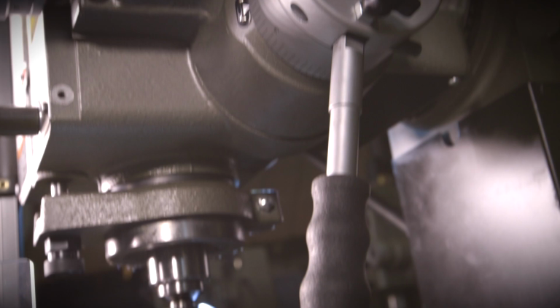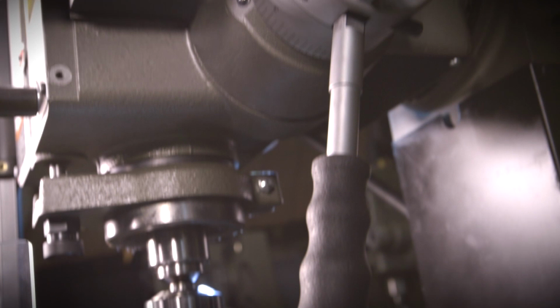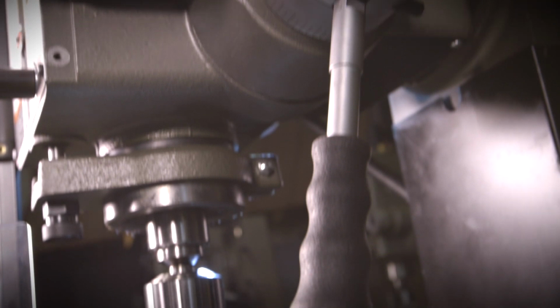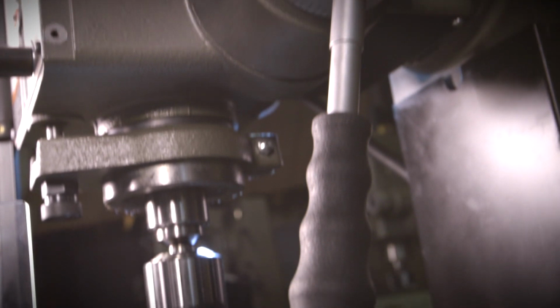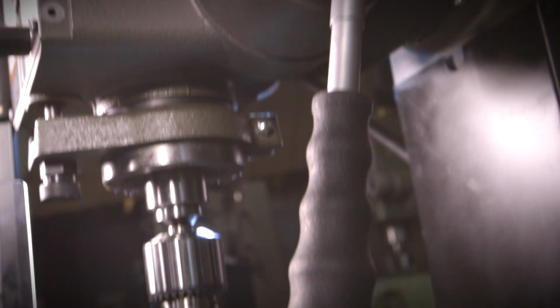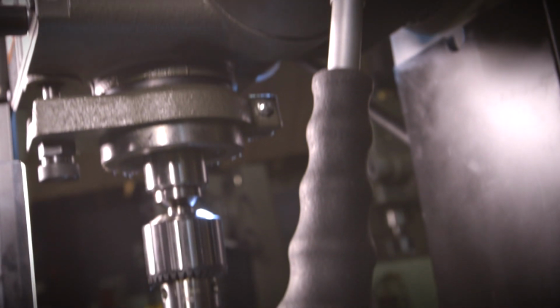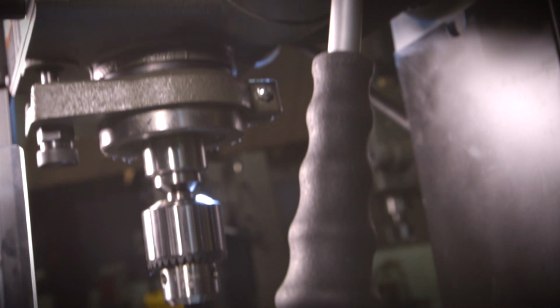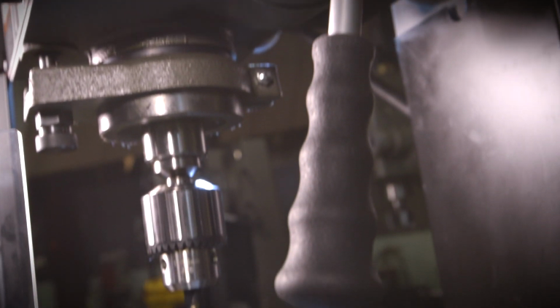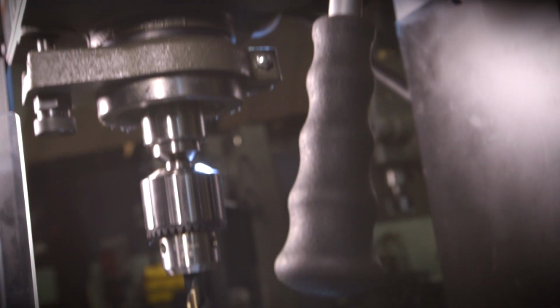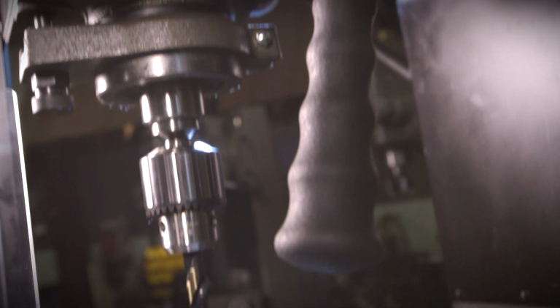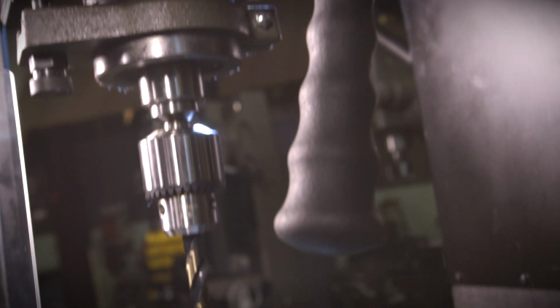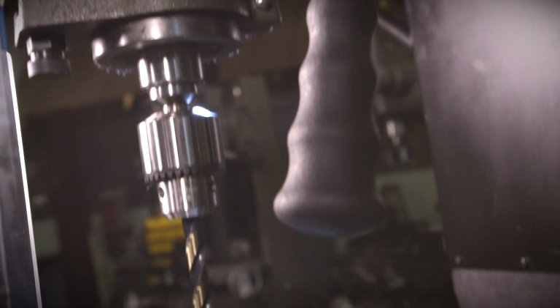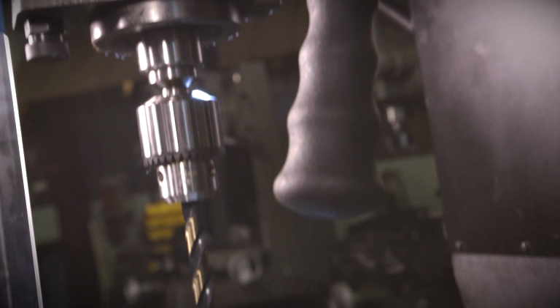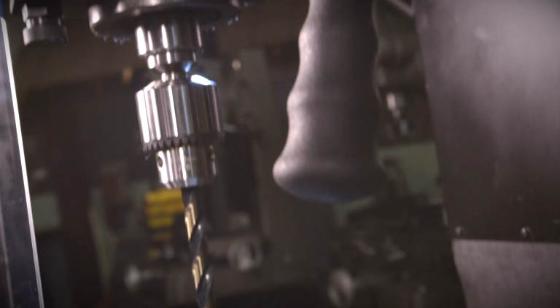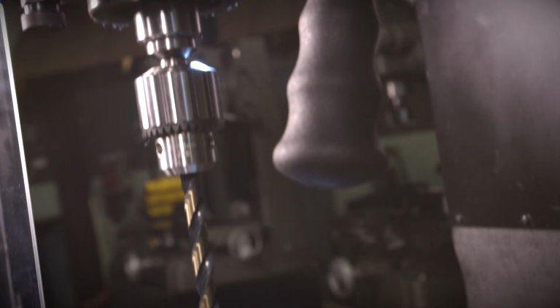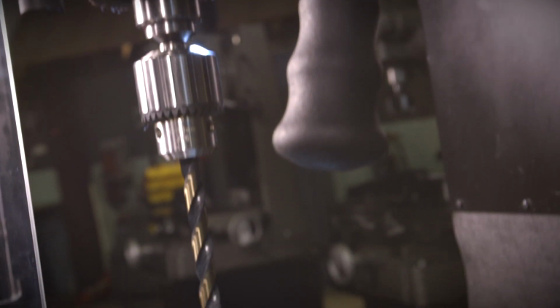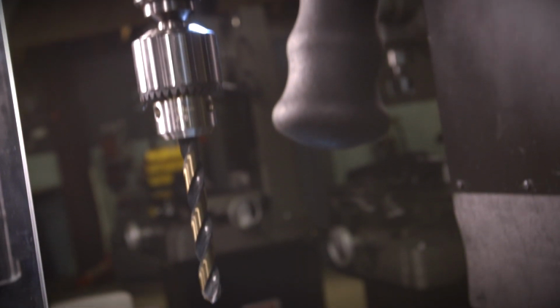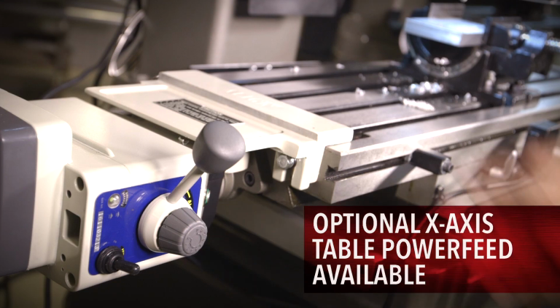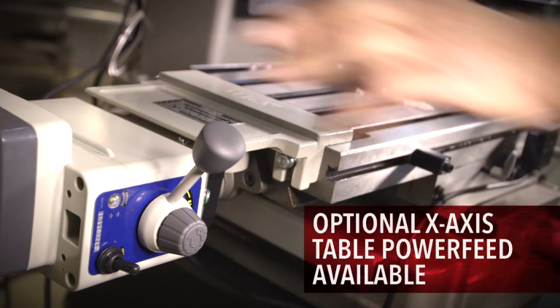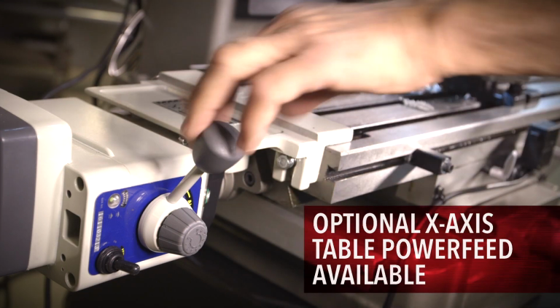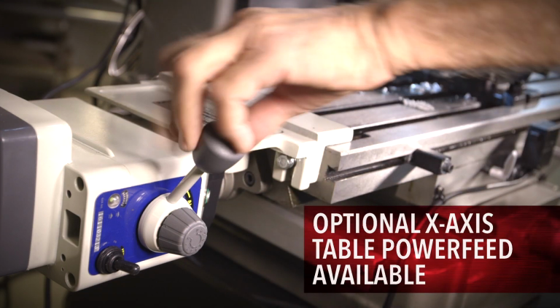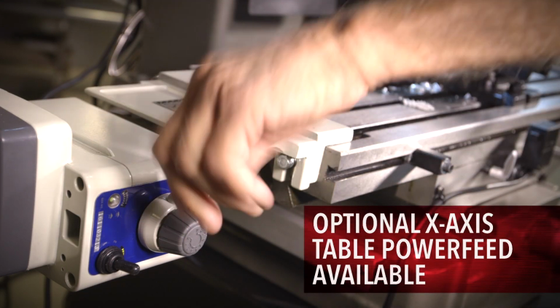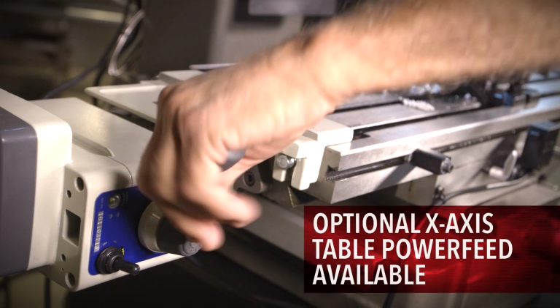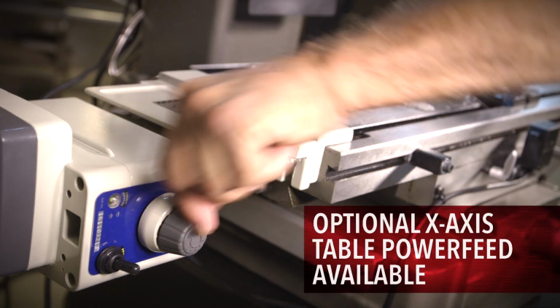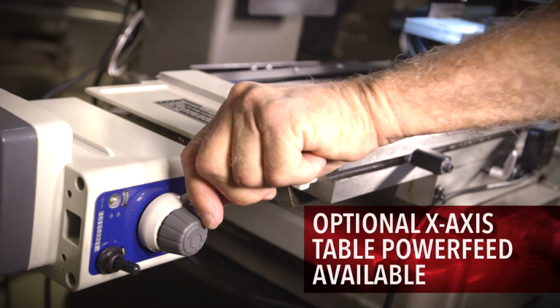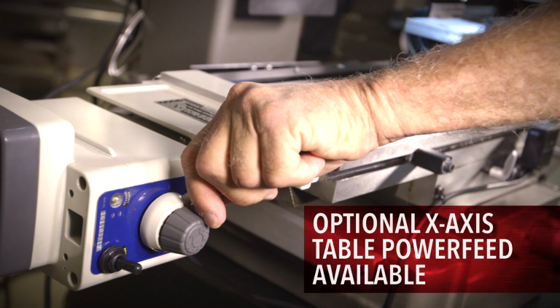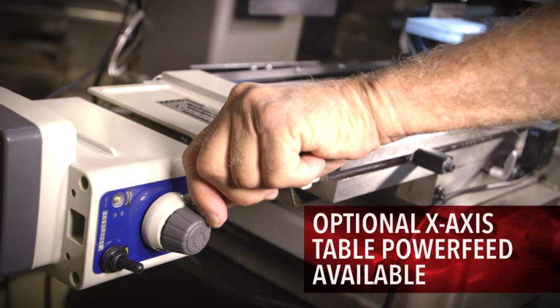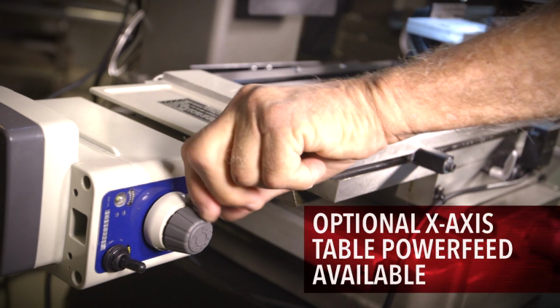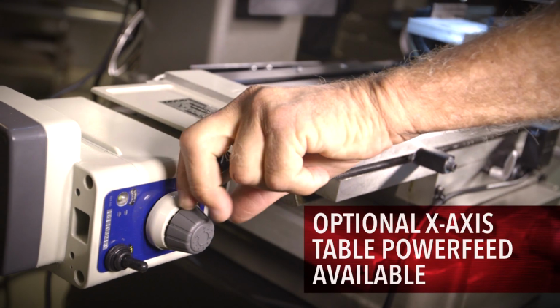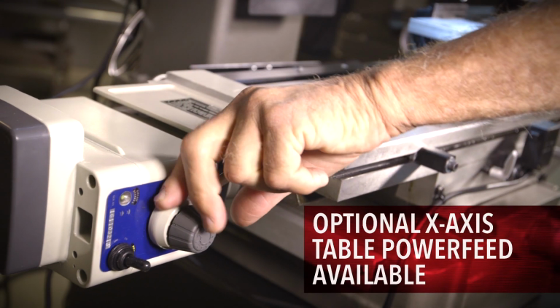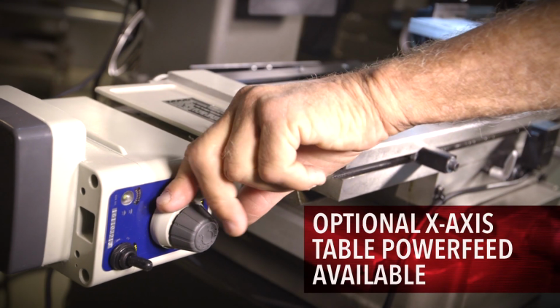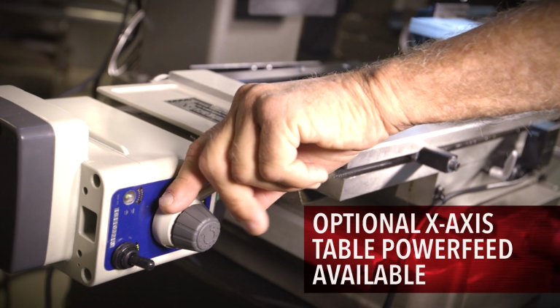When your project requires a rapid table movement, the optional X-axis power feed can be added.